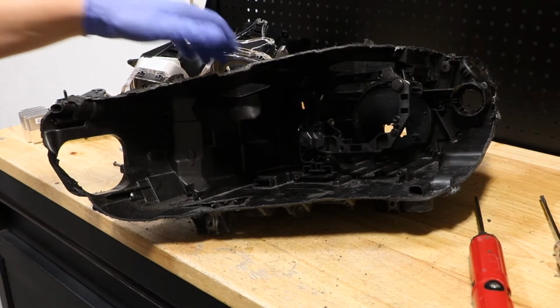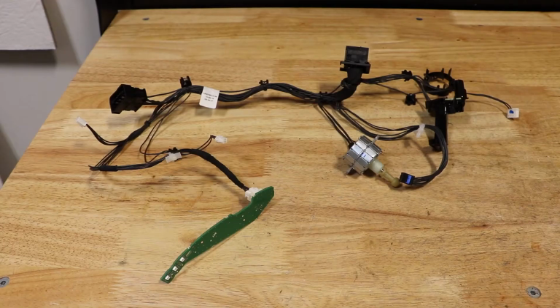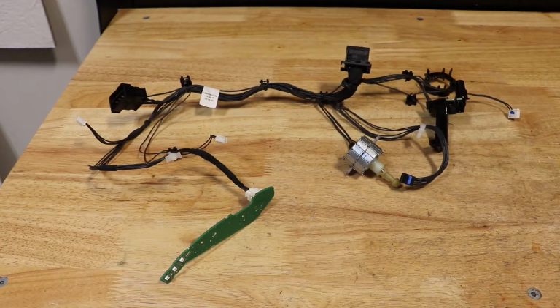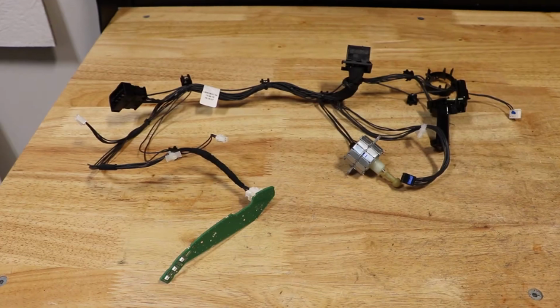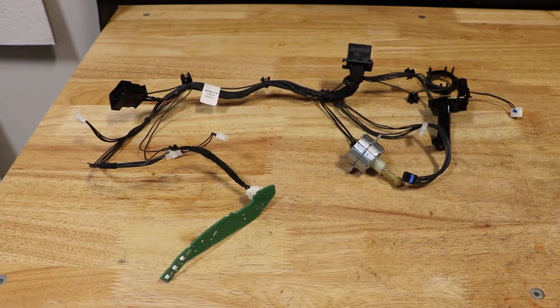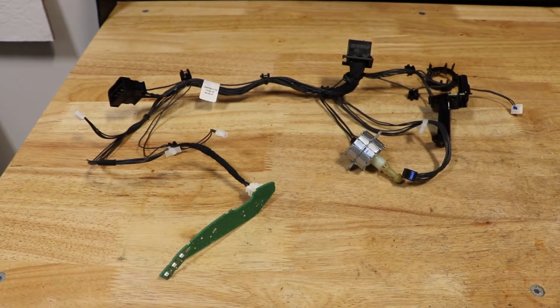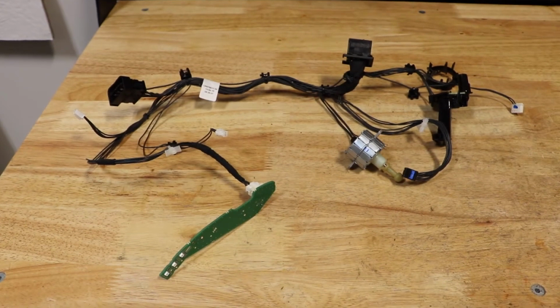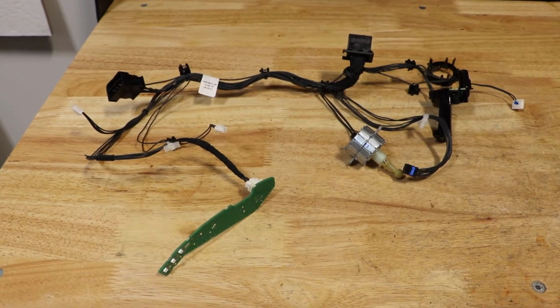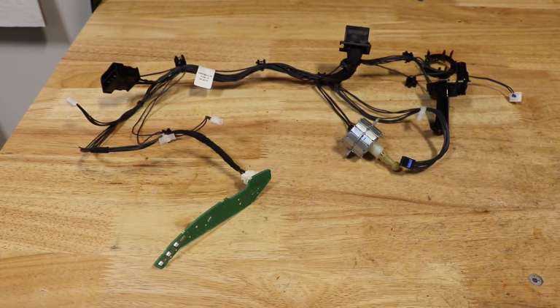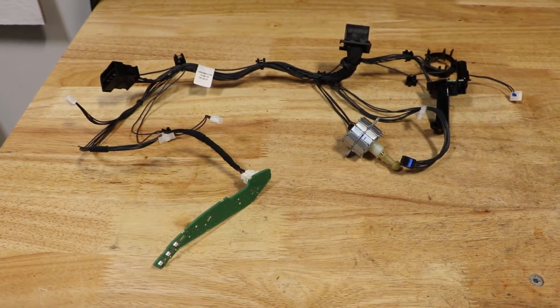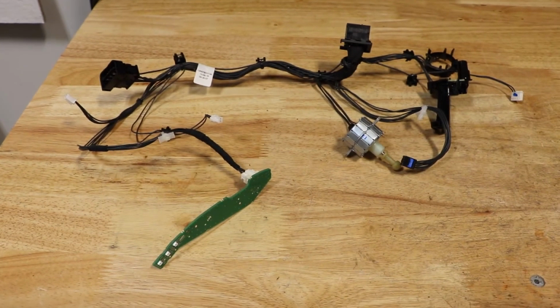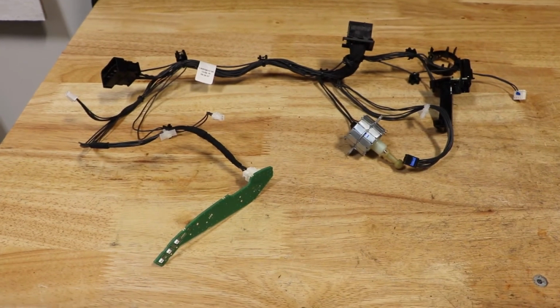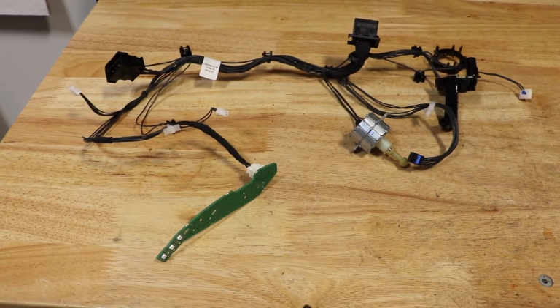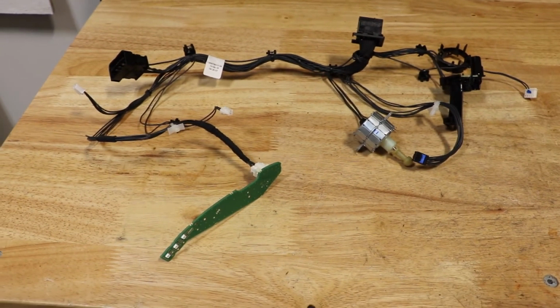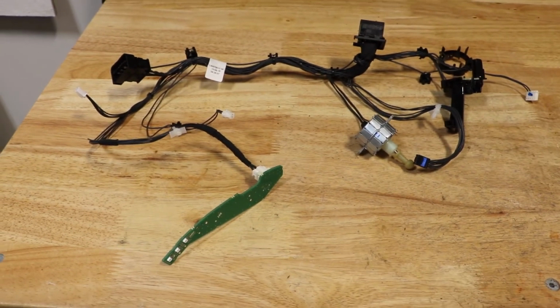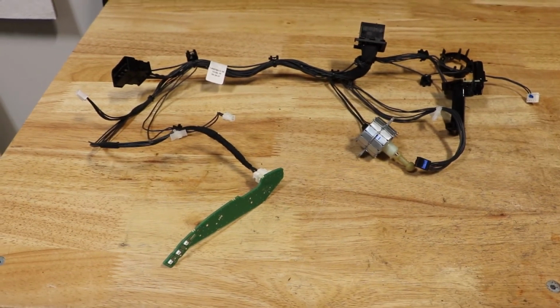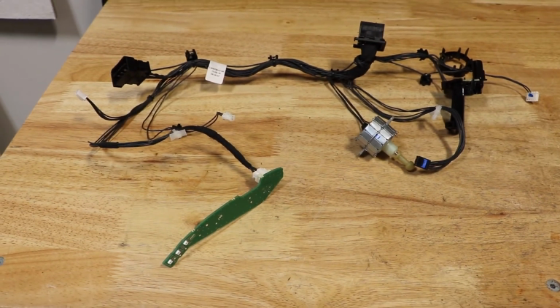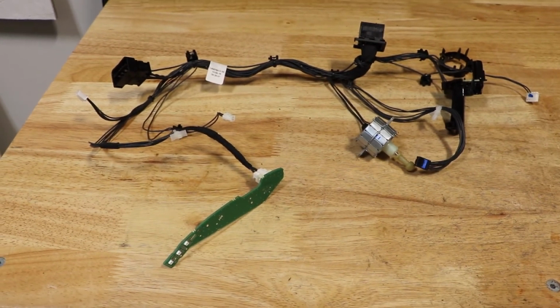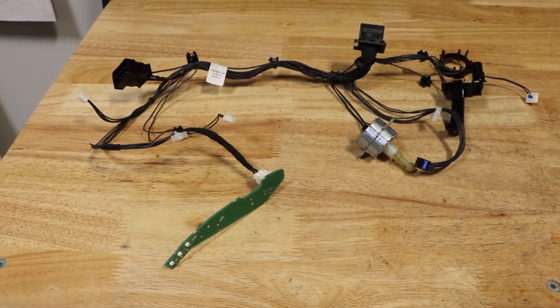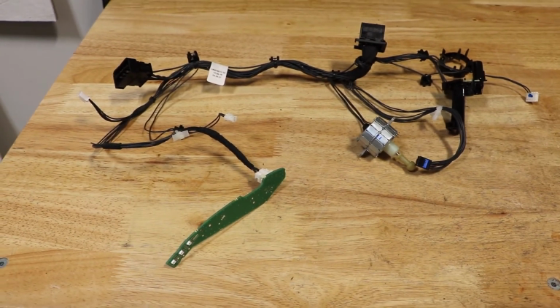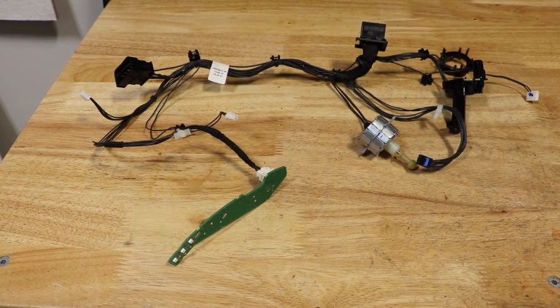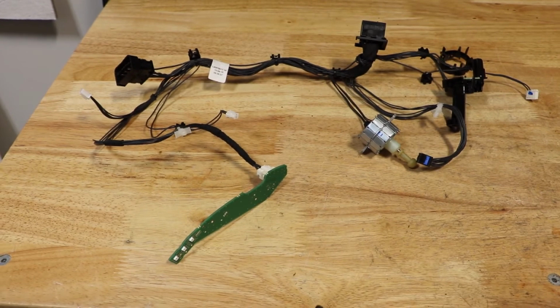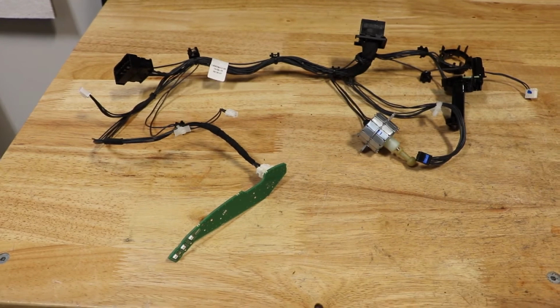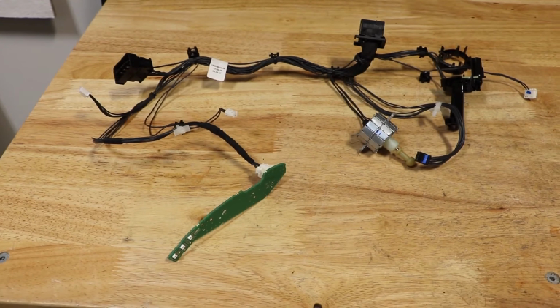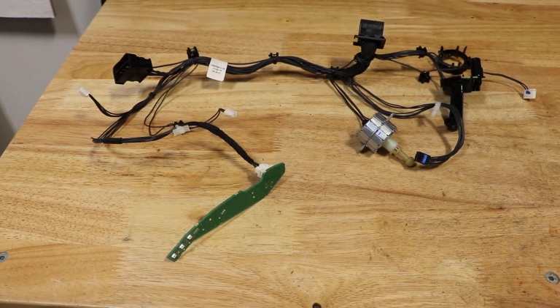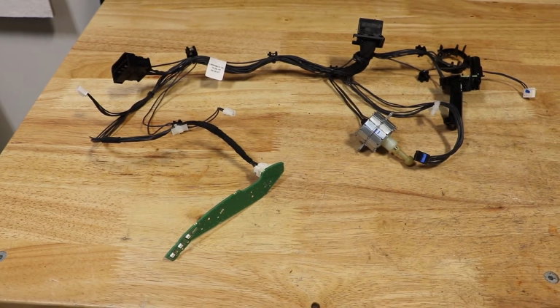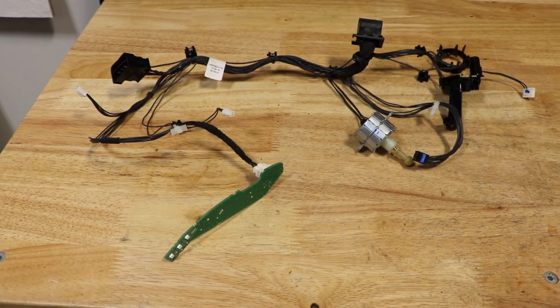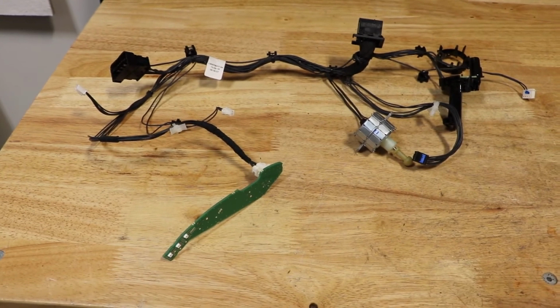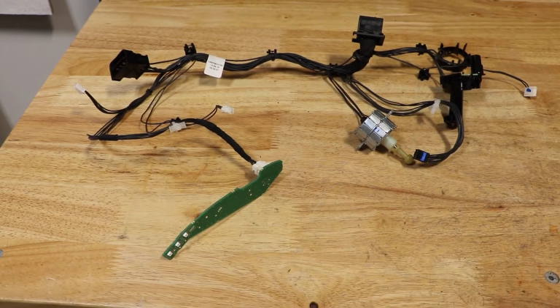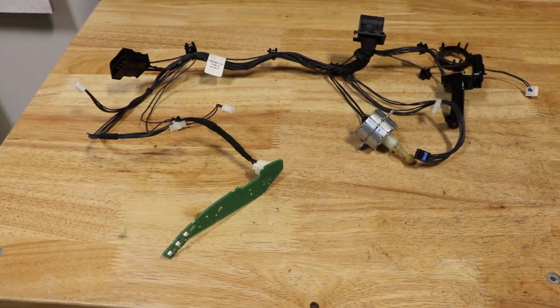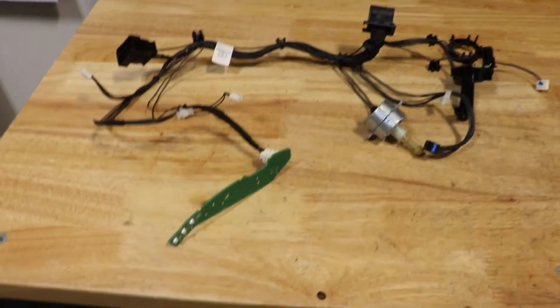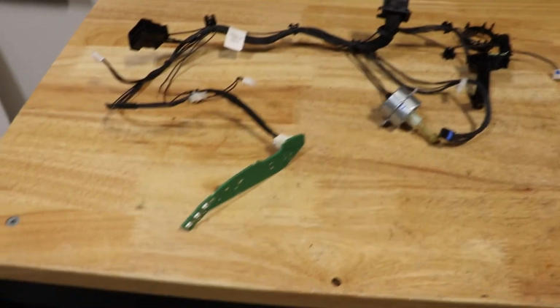Here is the bare housing. Here is the wire harness removed. I'll go ahead and give you a quick close-up of the components. Here is the wire harness.